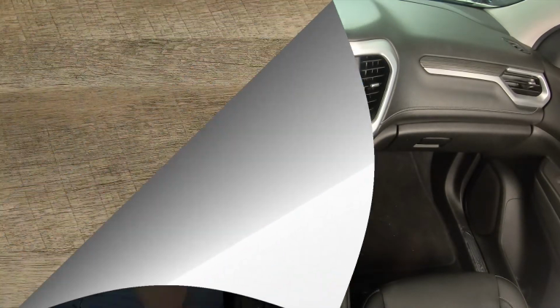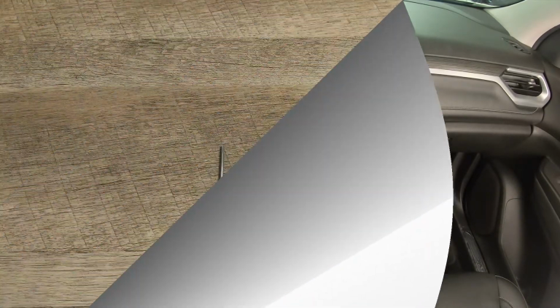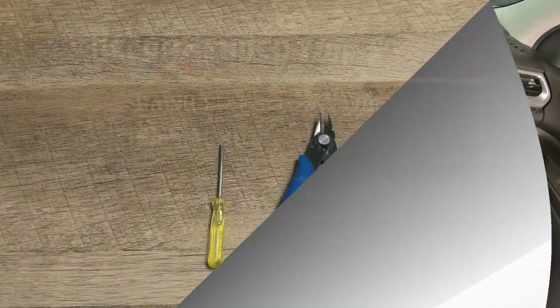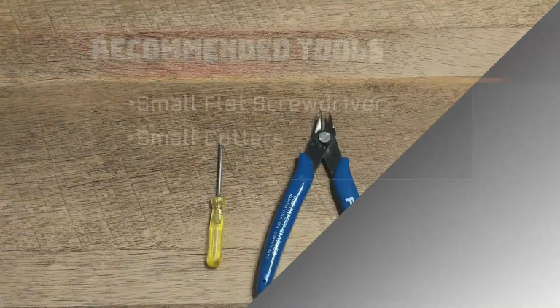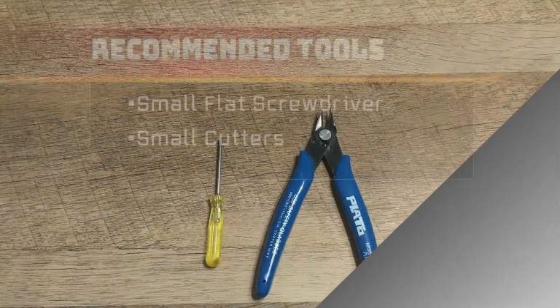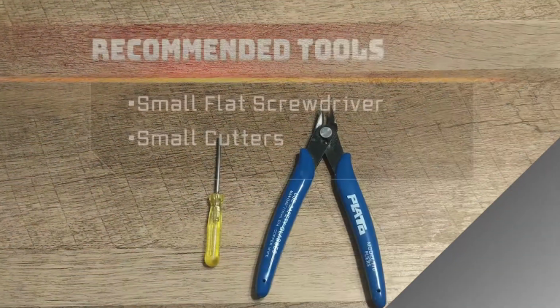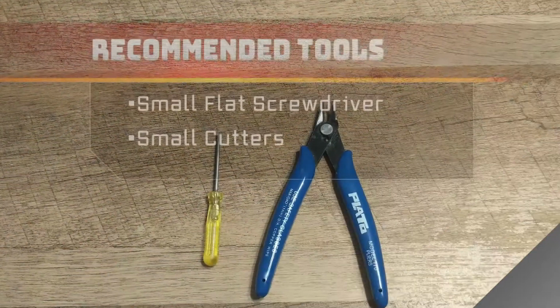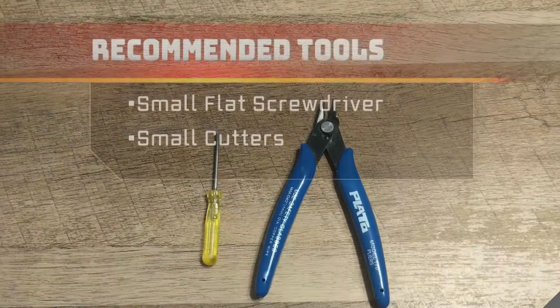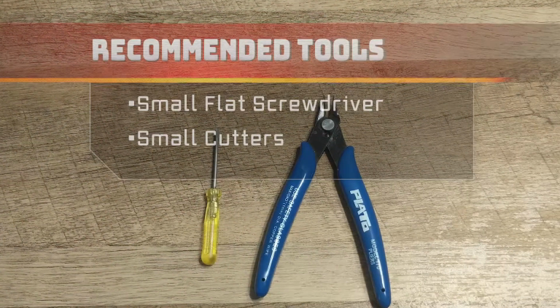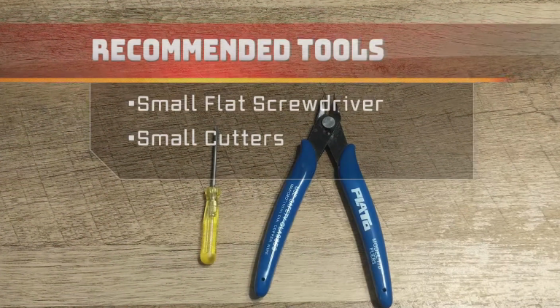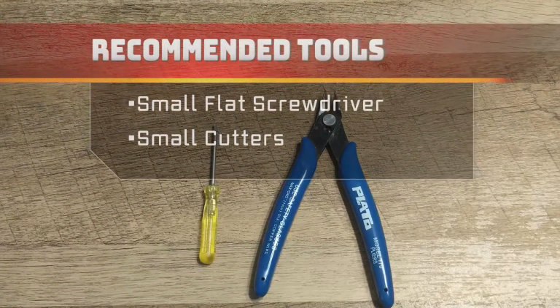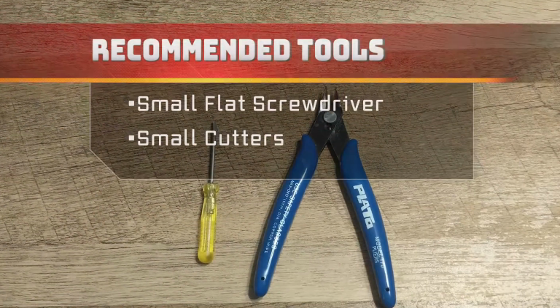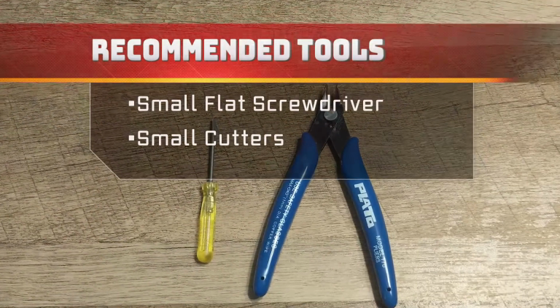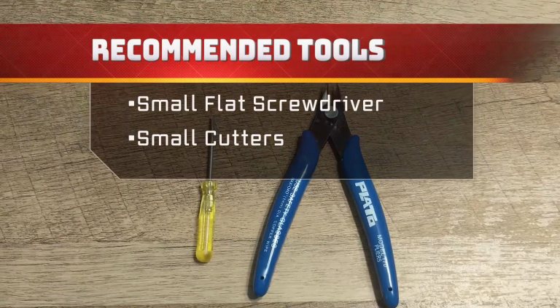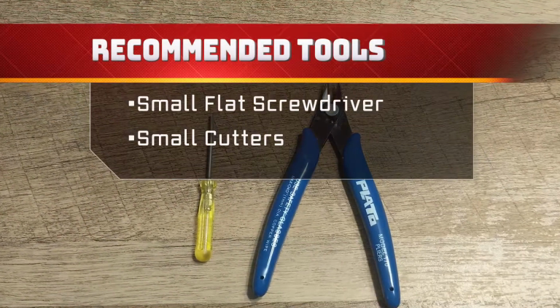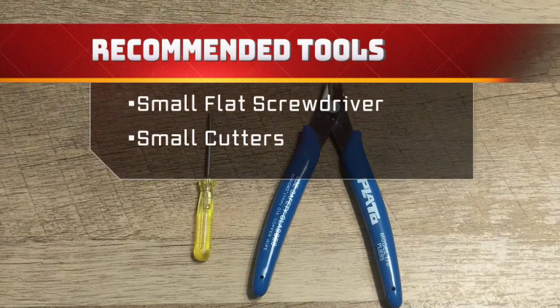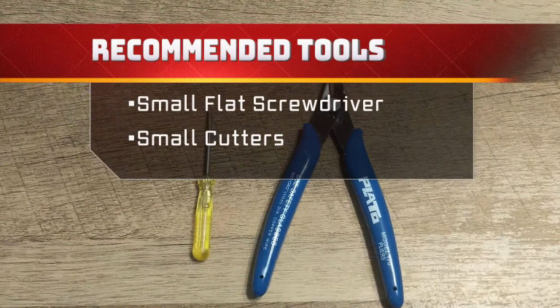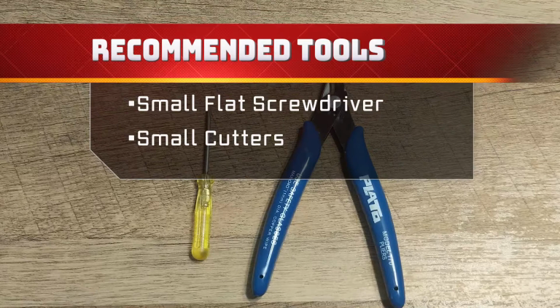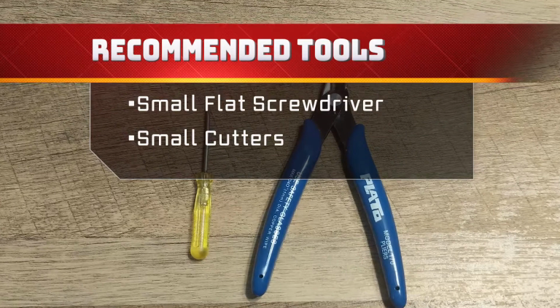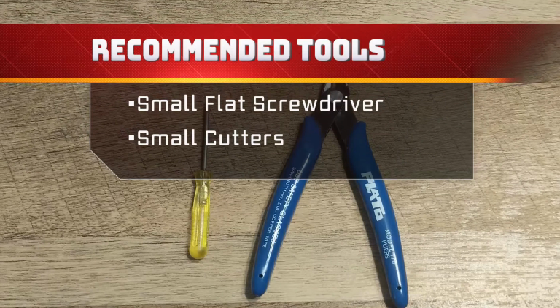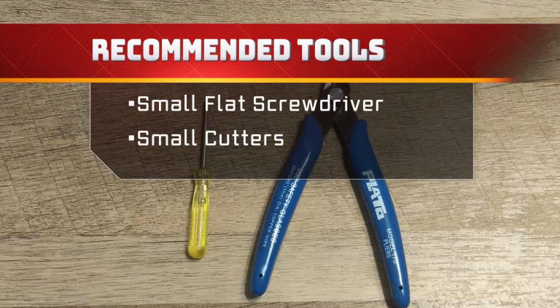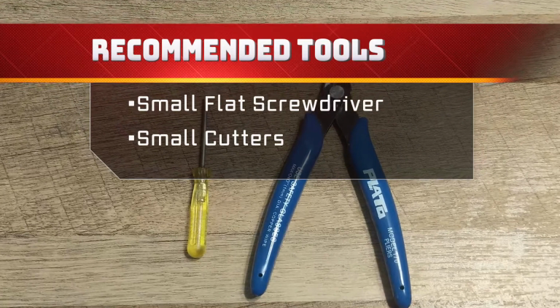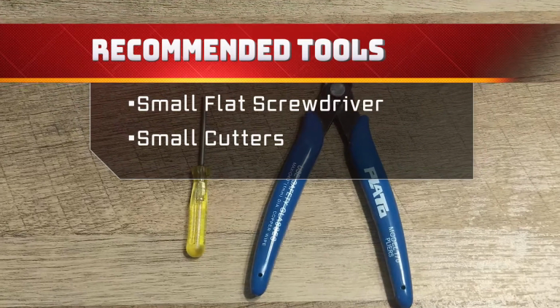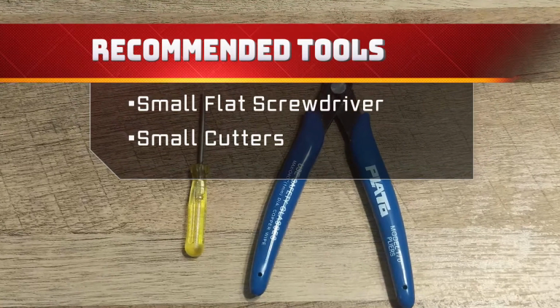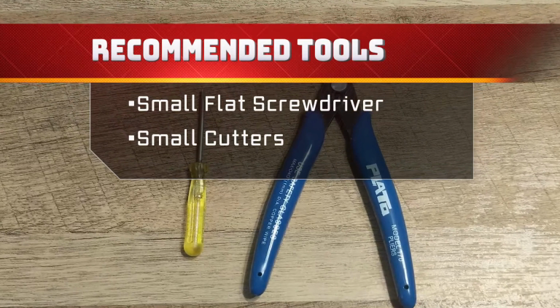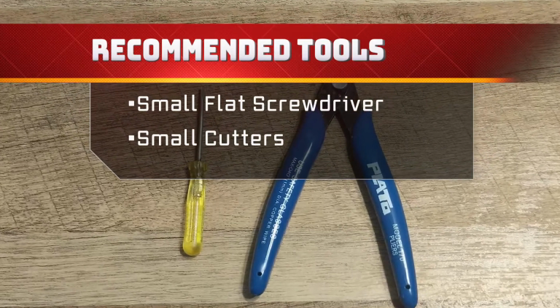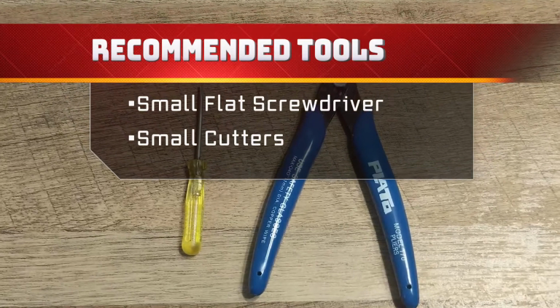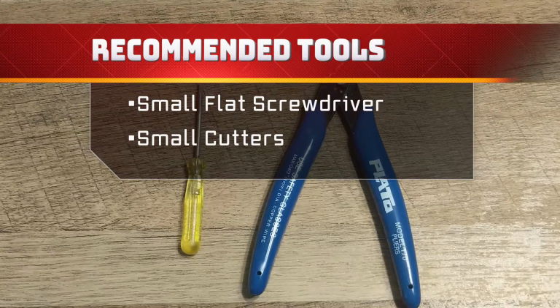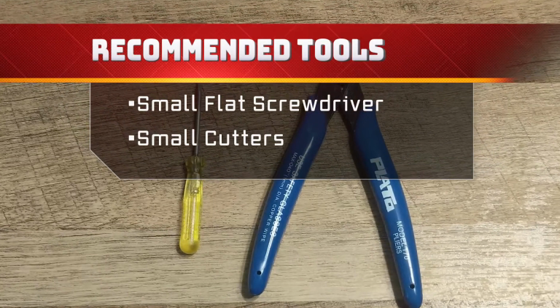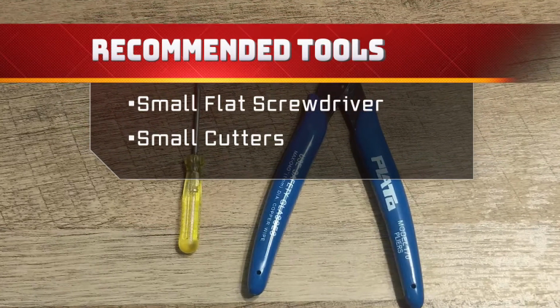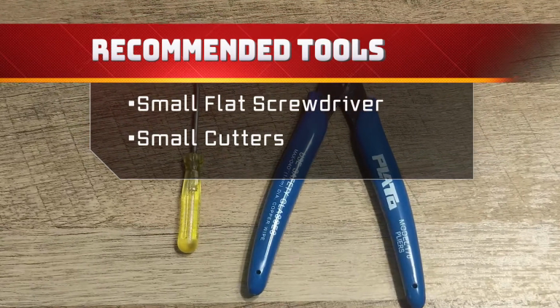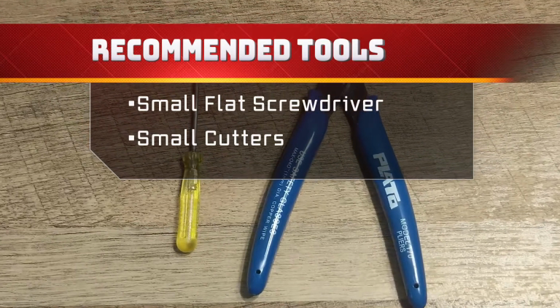For the installation, we recommend a small flat screwdriver and a pair of cutting pliers.